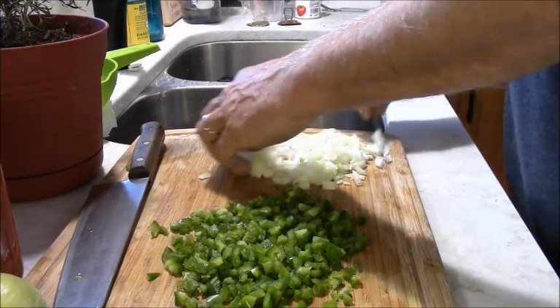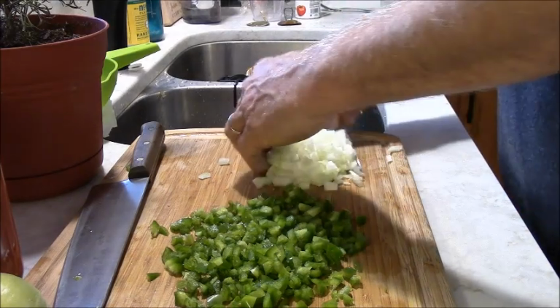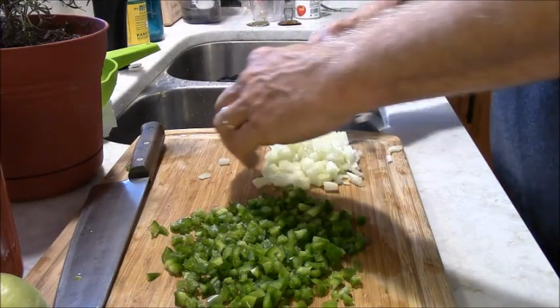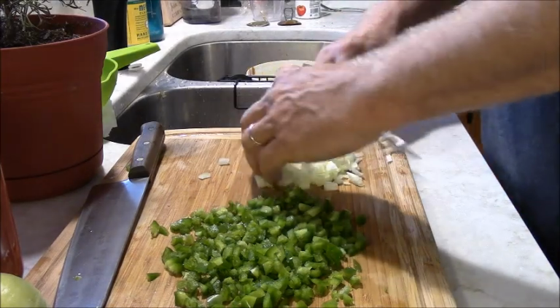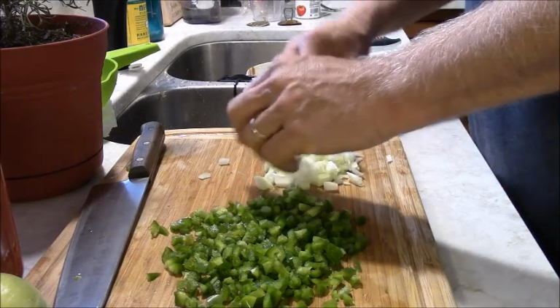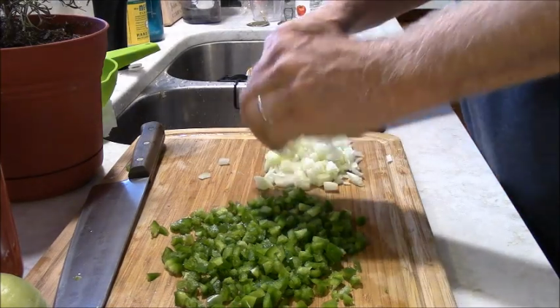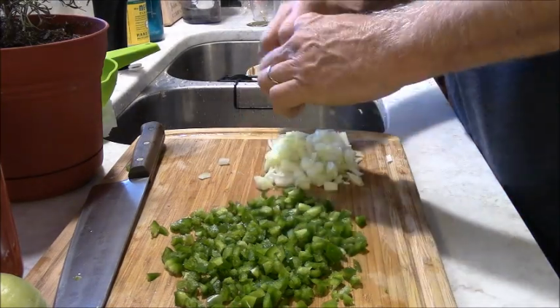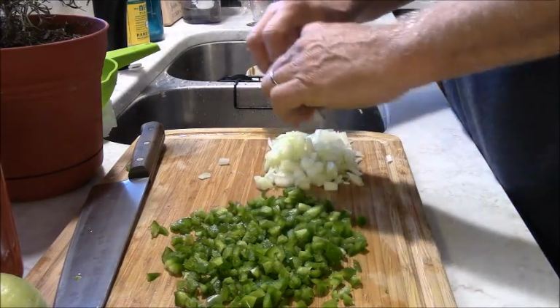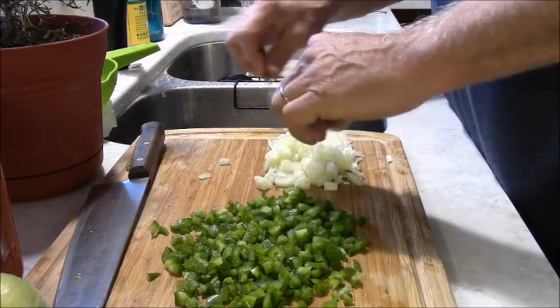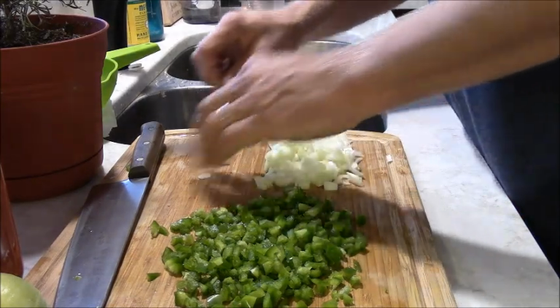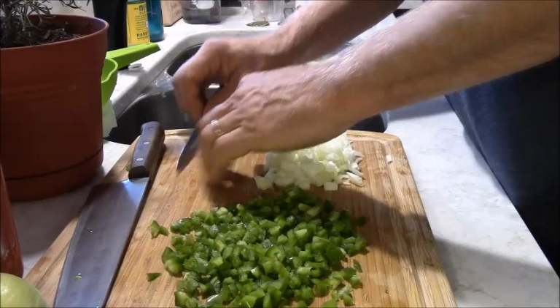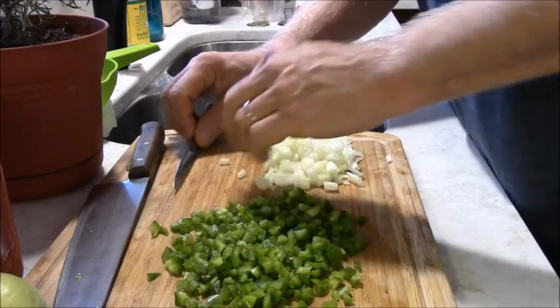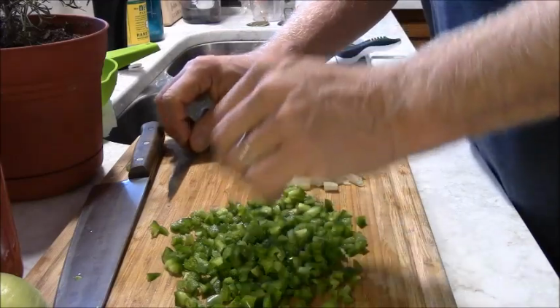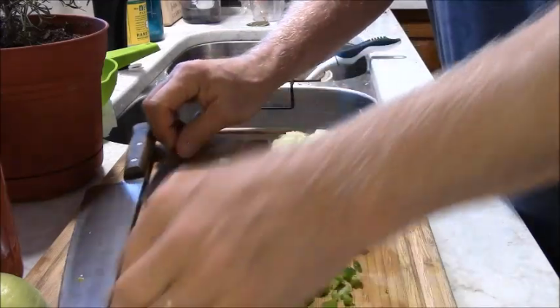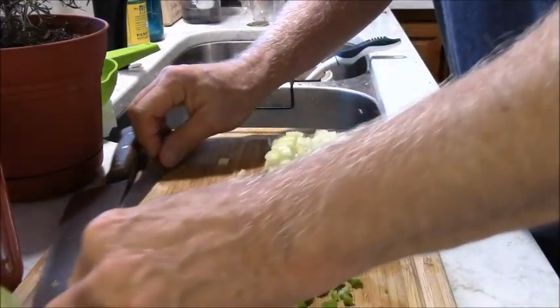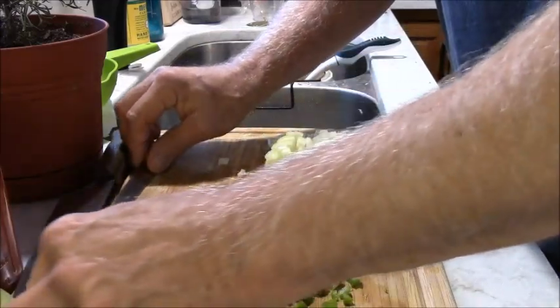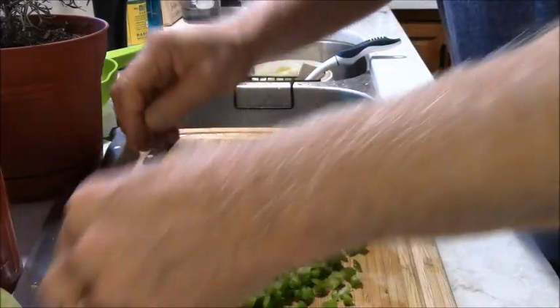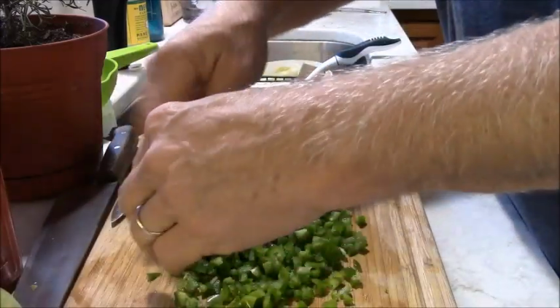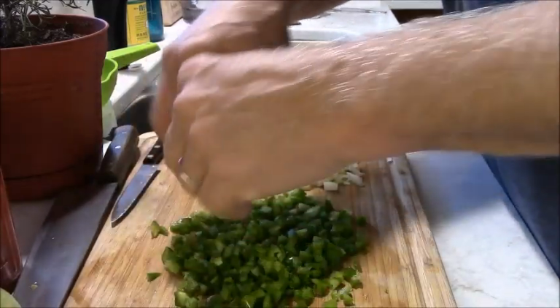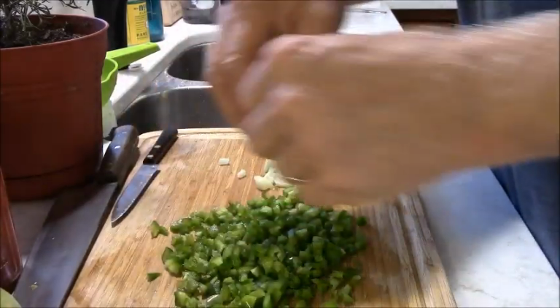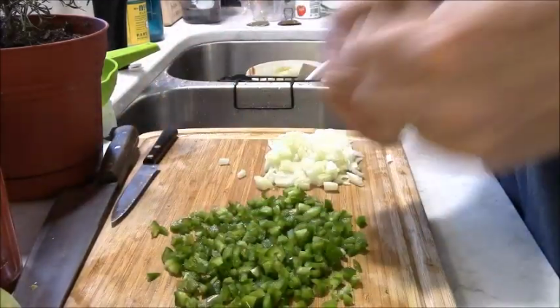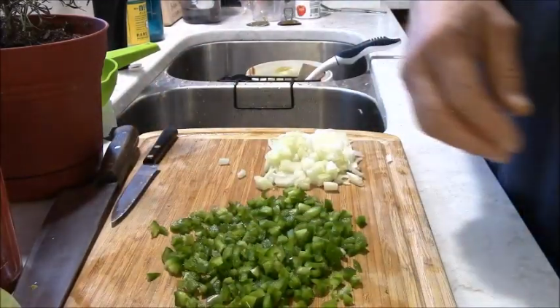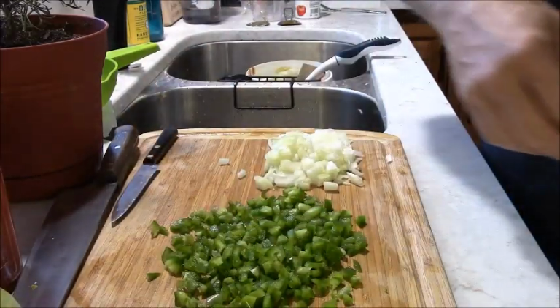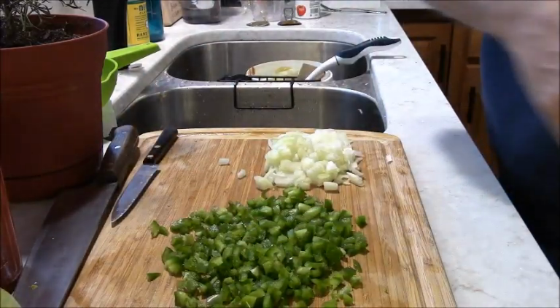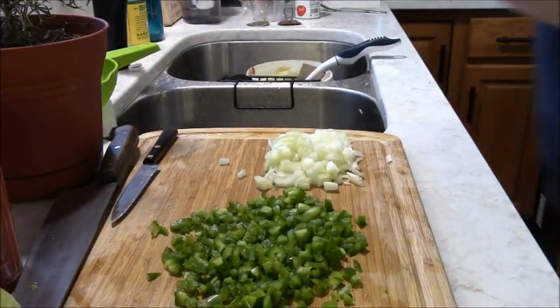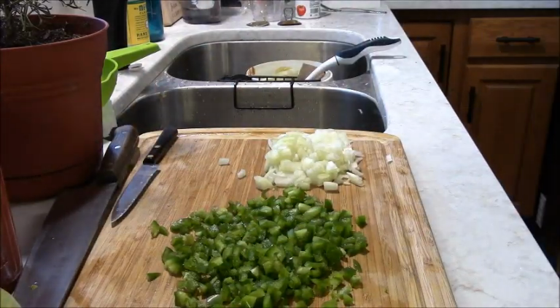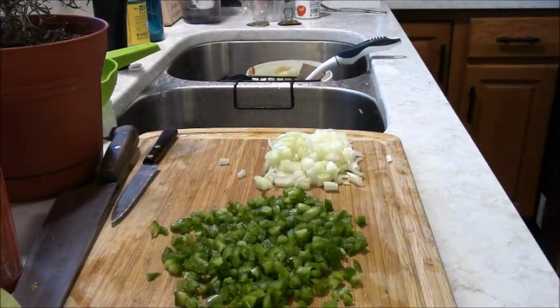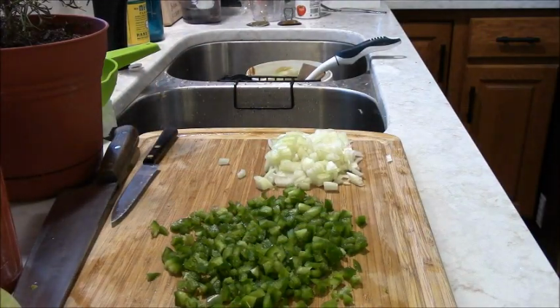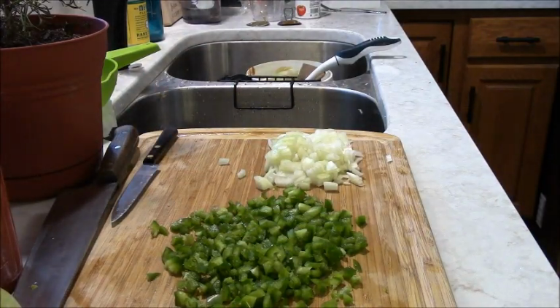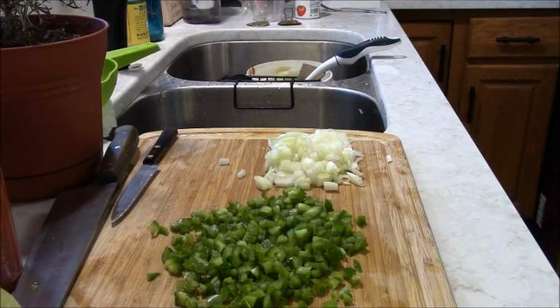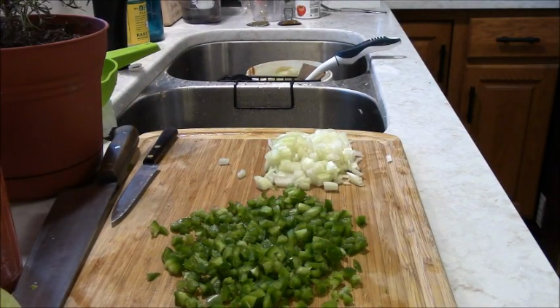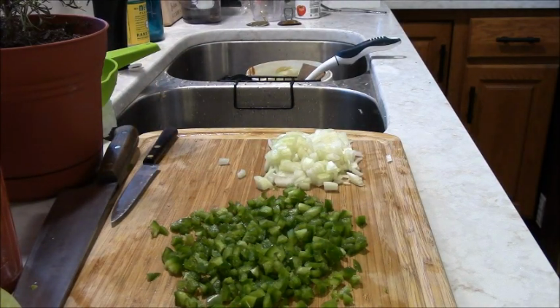That looks good, that looks real good. So I'm going to sauté these peppers and onions until they get tender.